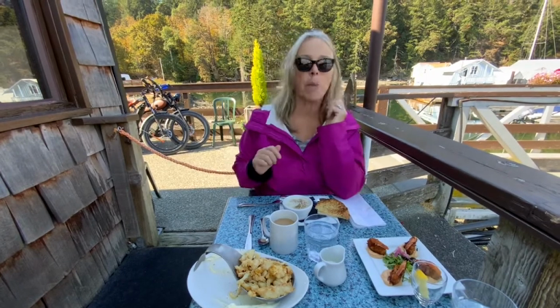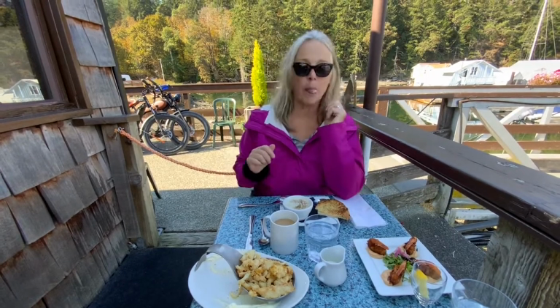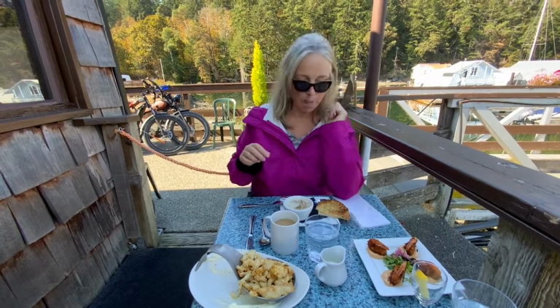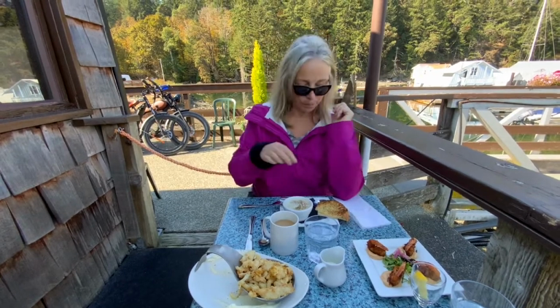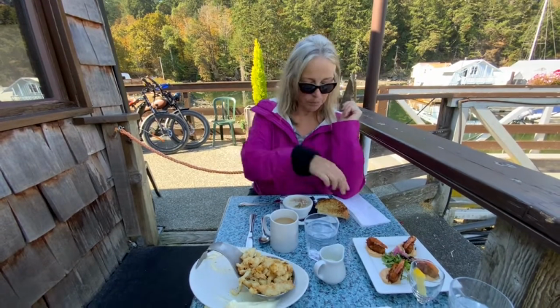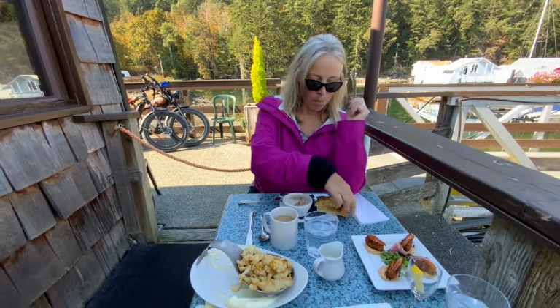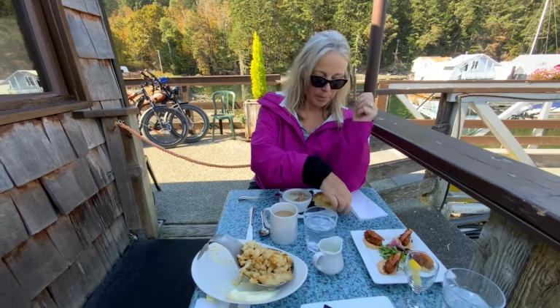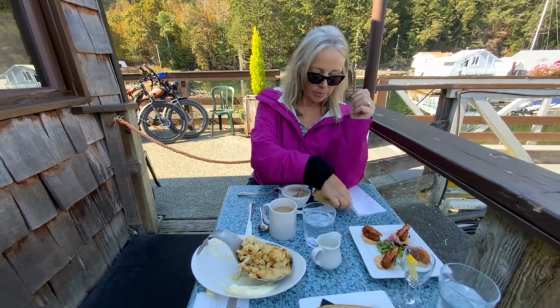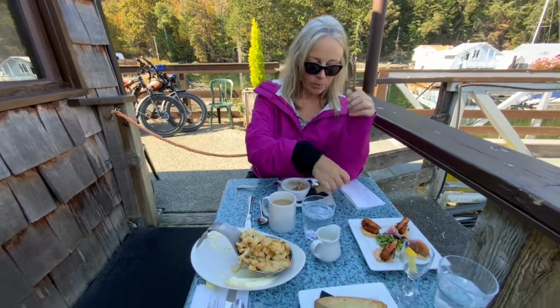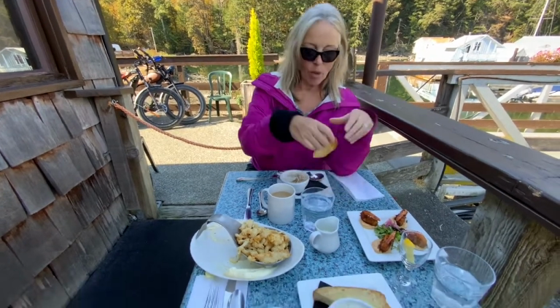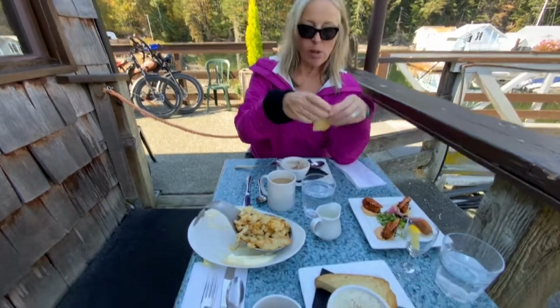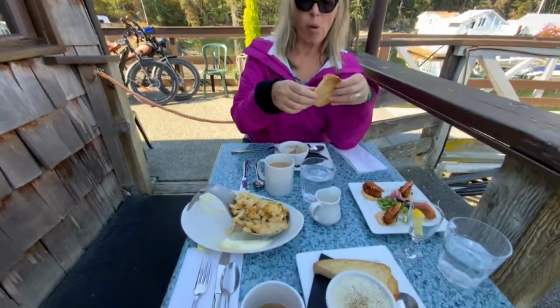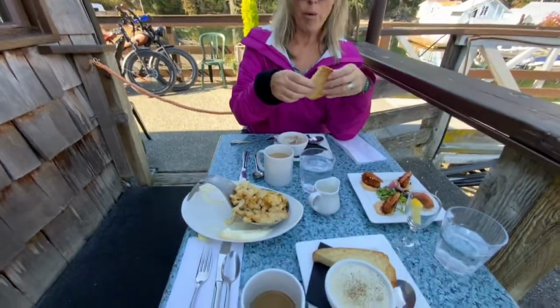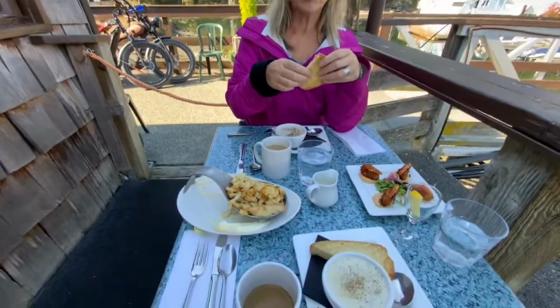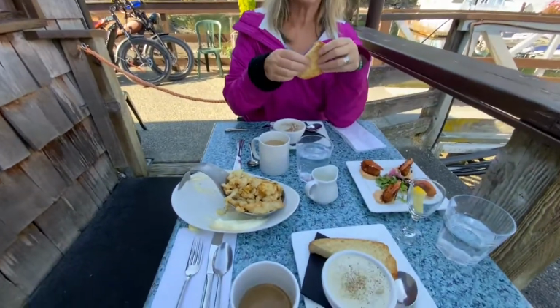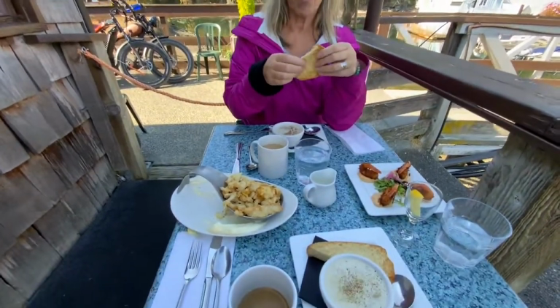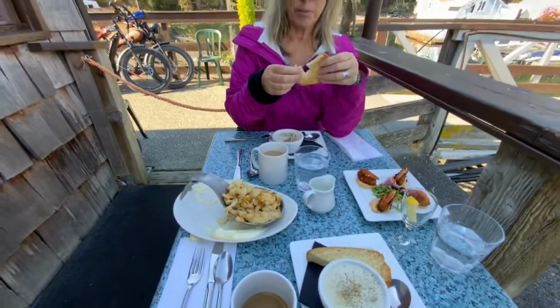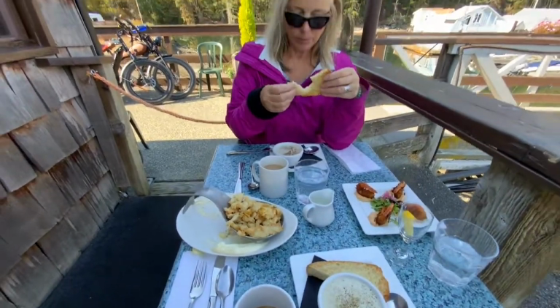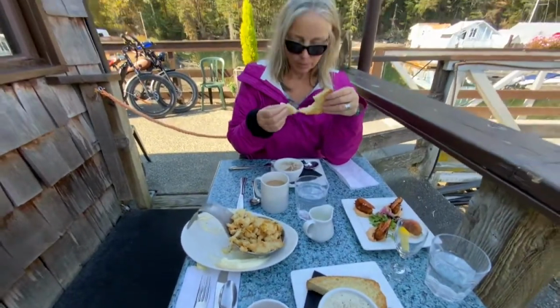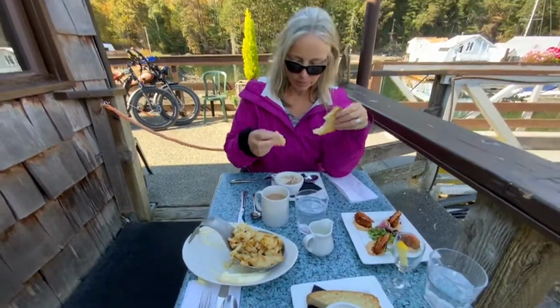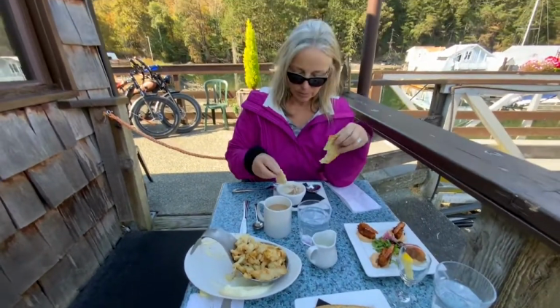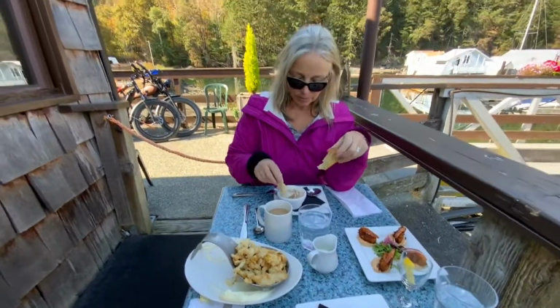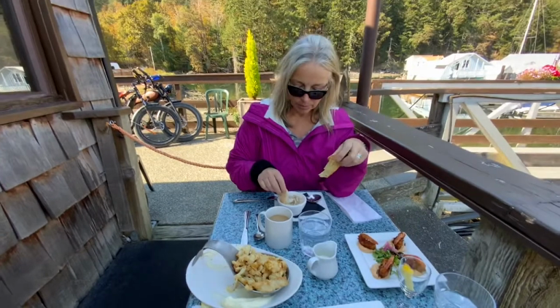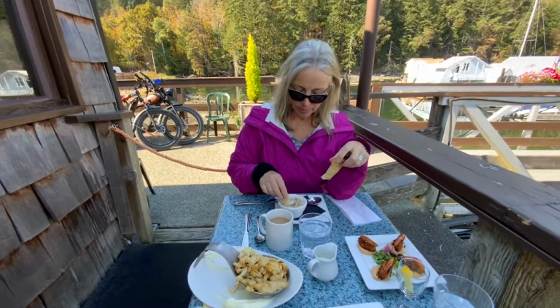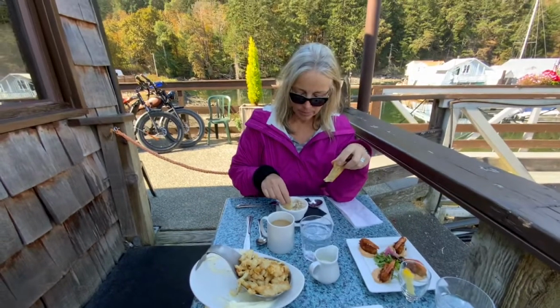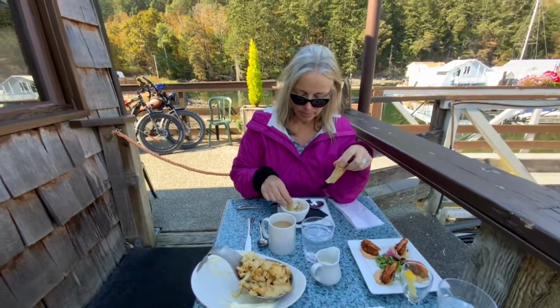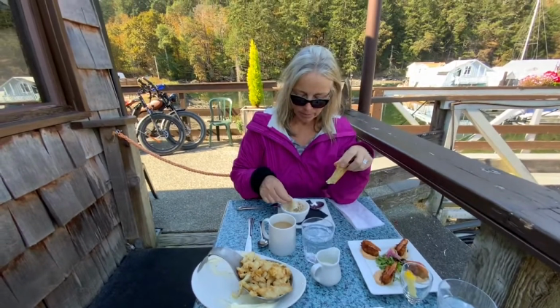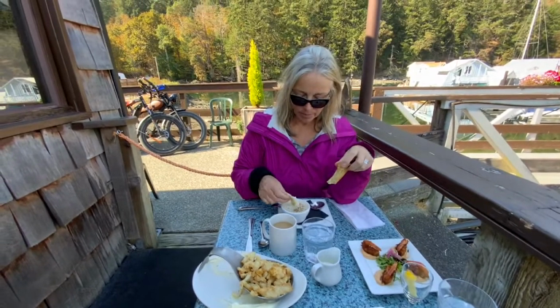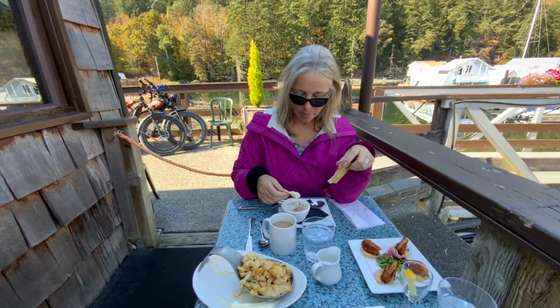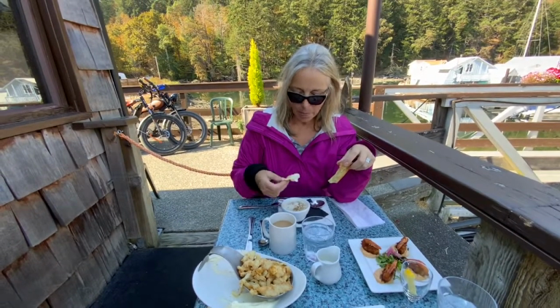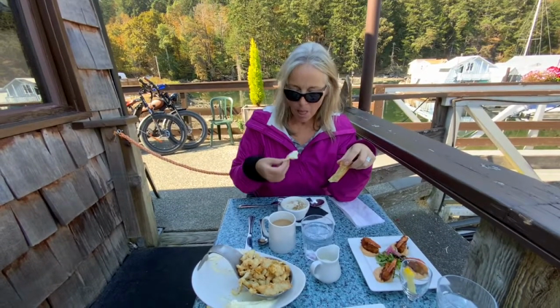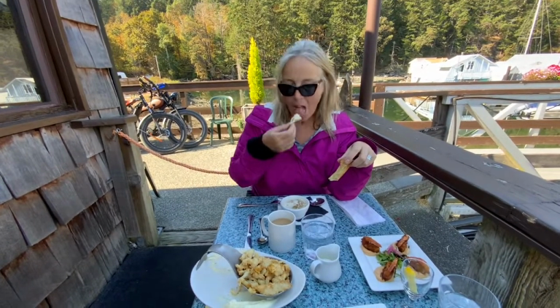Bon appétit! Thanks for watching, and check out Genoa Bay Cafe on the Big Island, which is Vancouver Island. Cheers — like and subscribe for more videos here on Gulf Island.